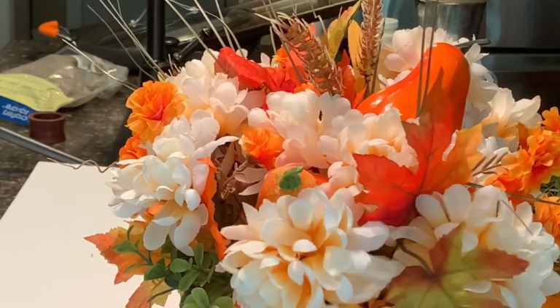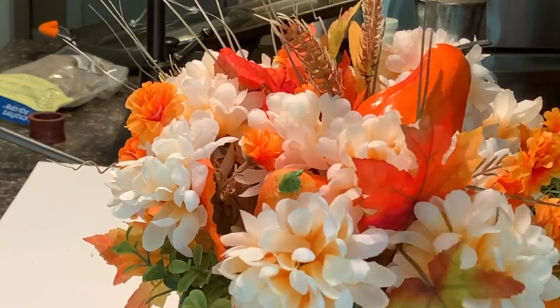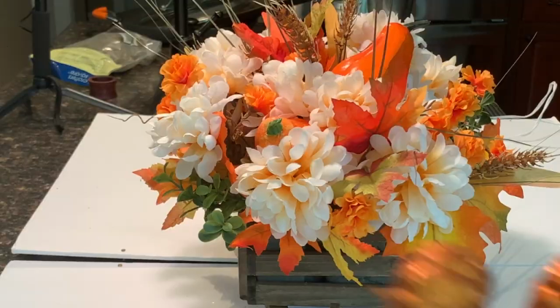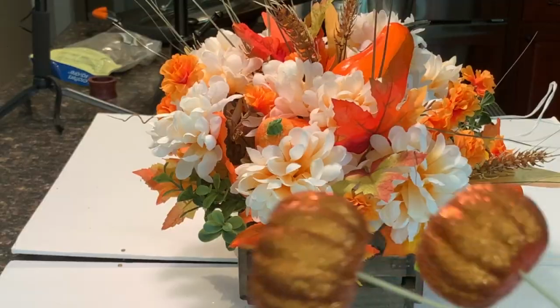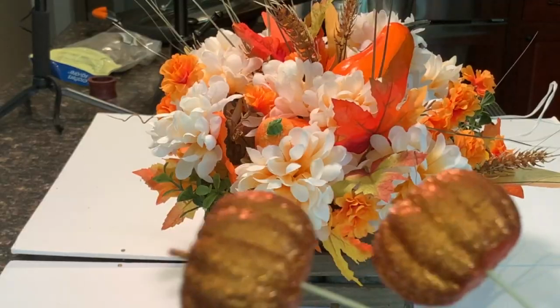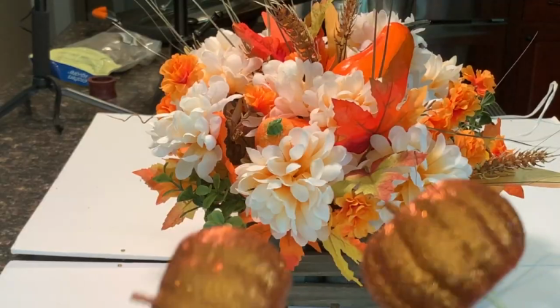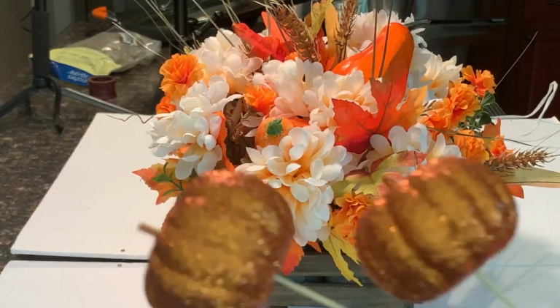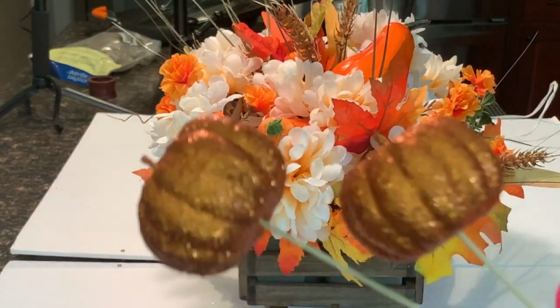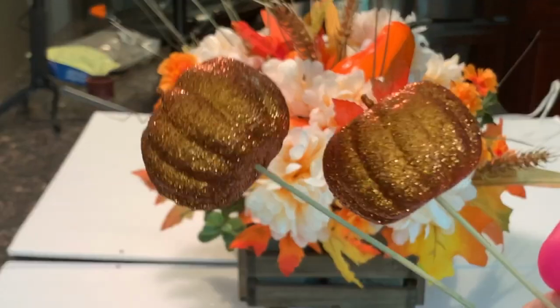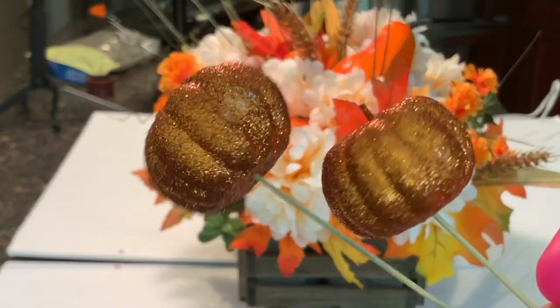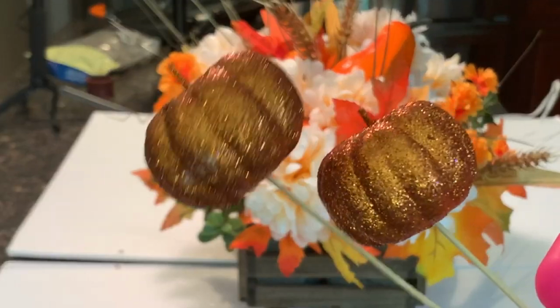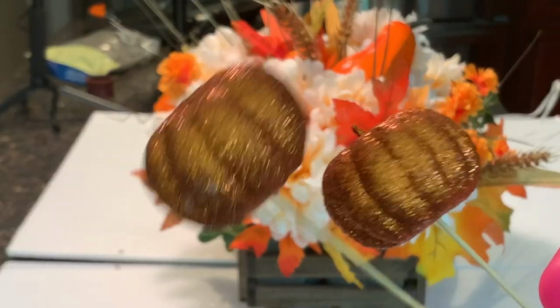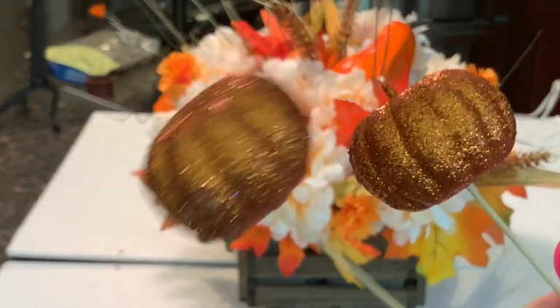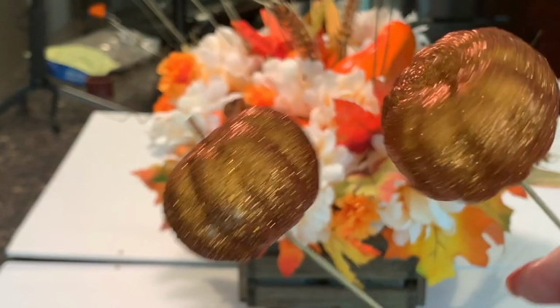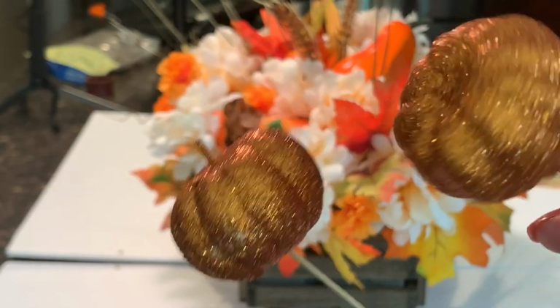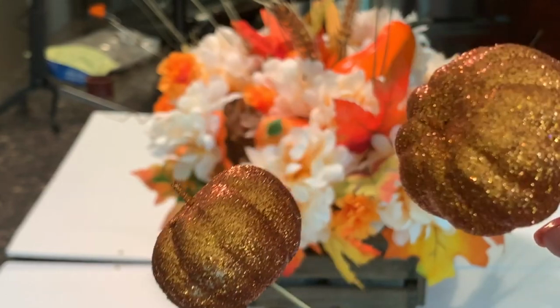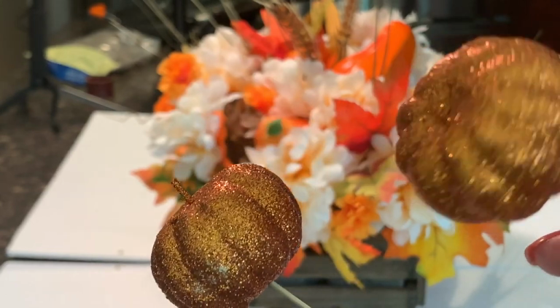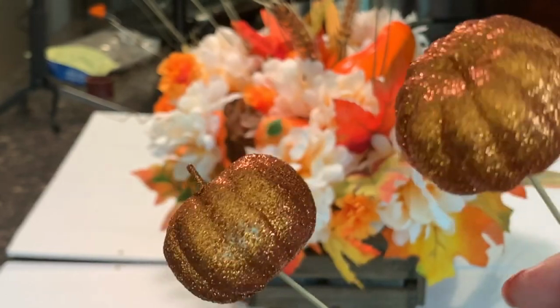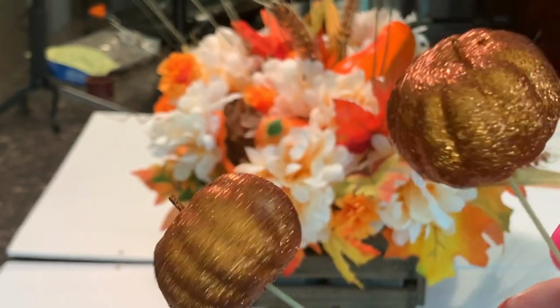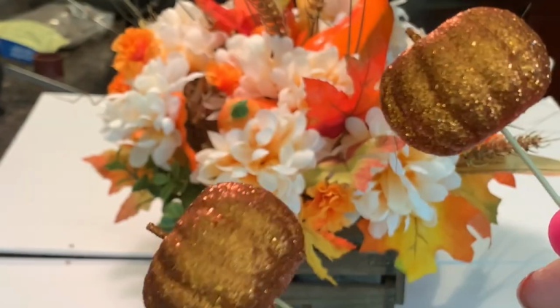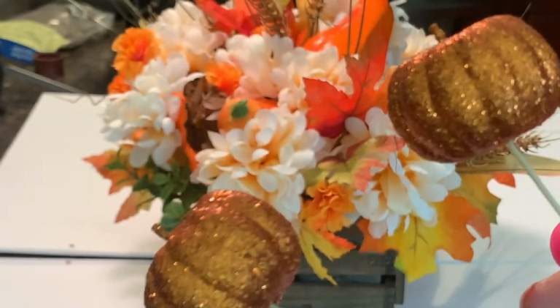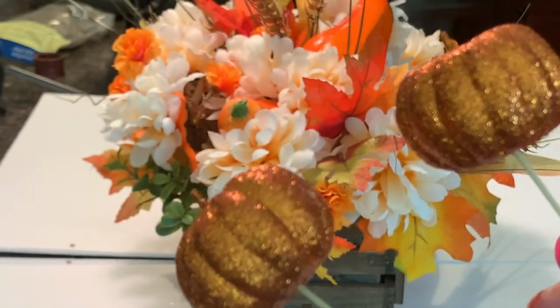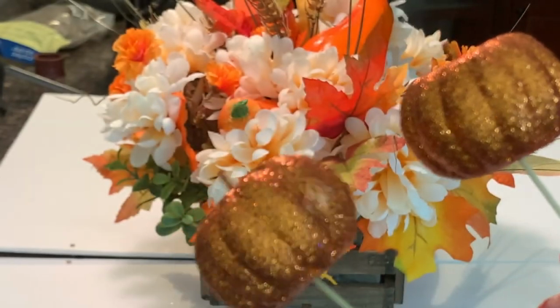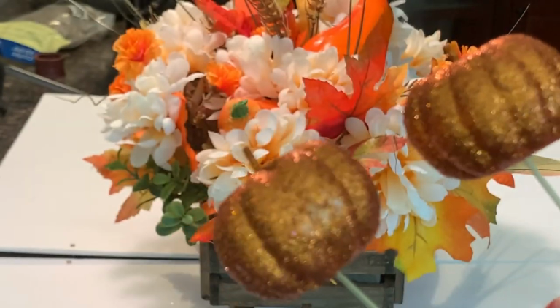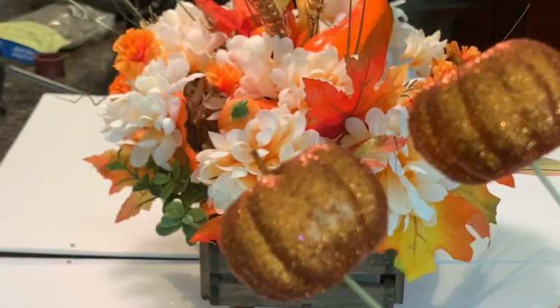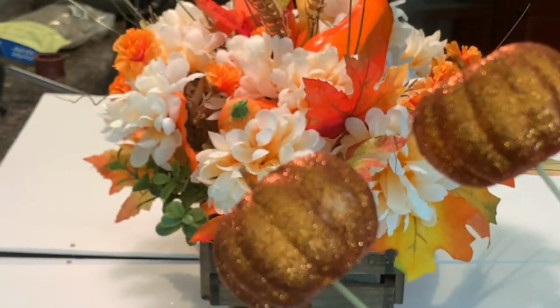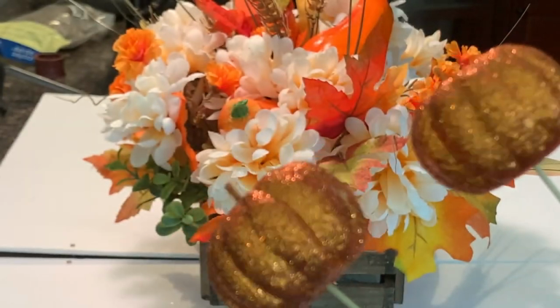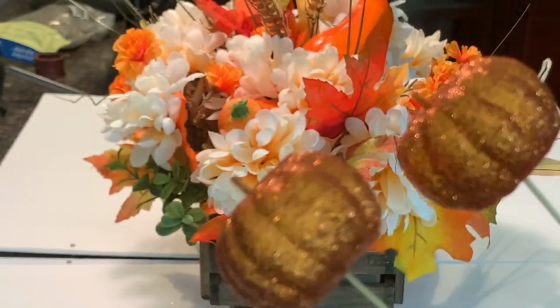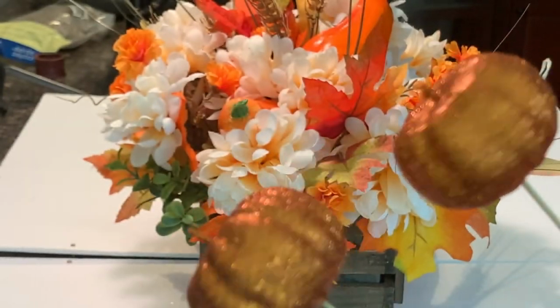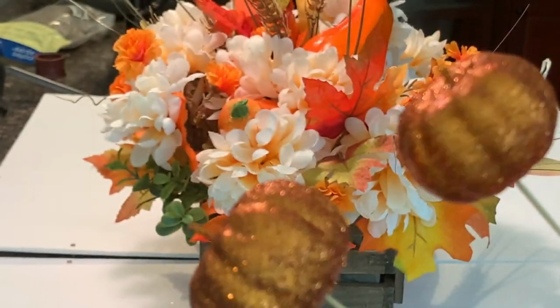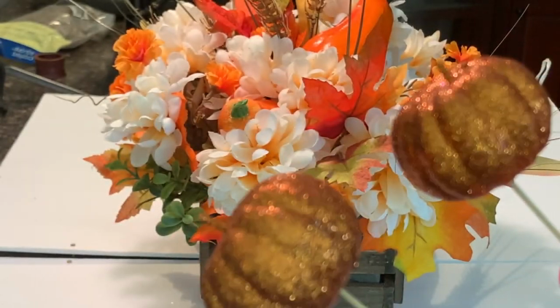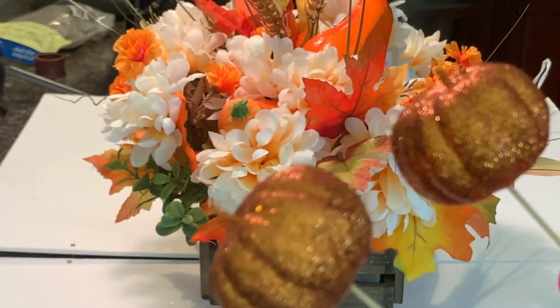Now I'm just adding a few of these glitter pumpkin picks — a few in the large size and also a few in the small.